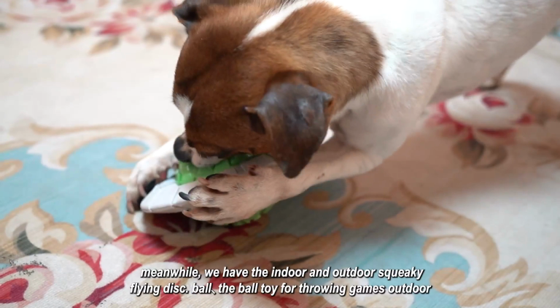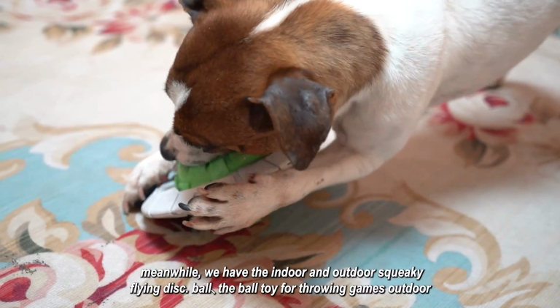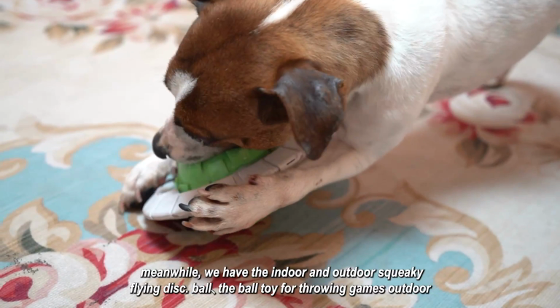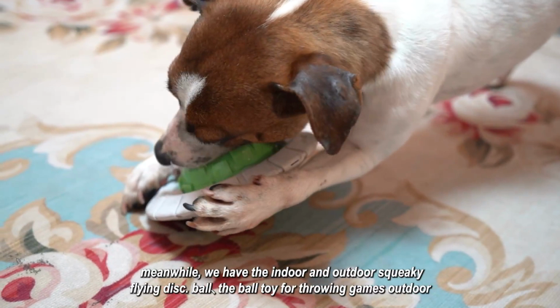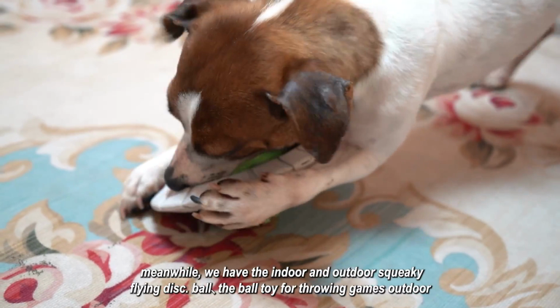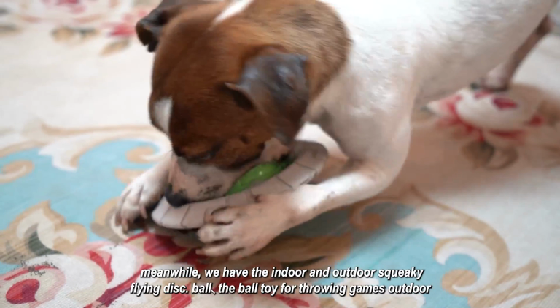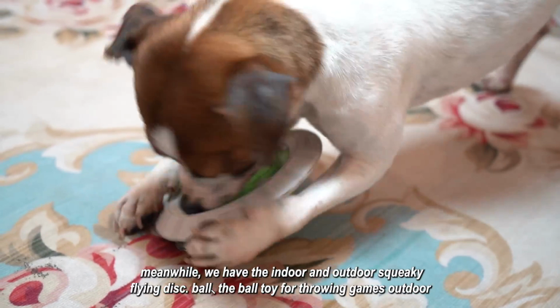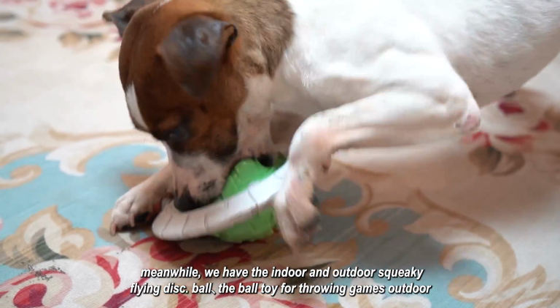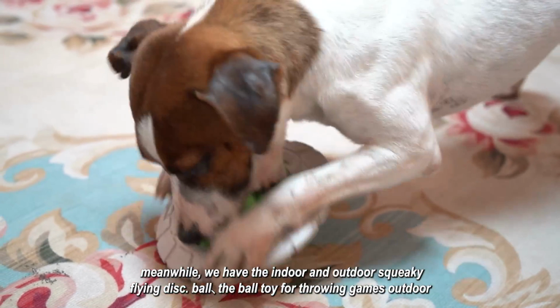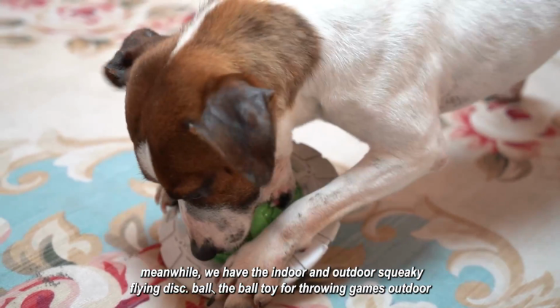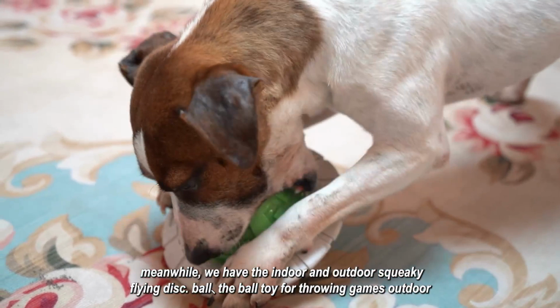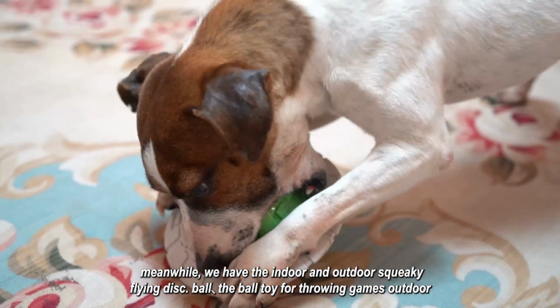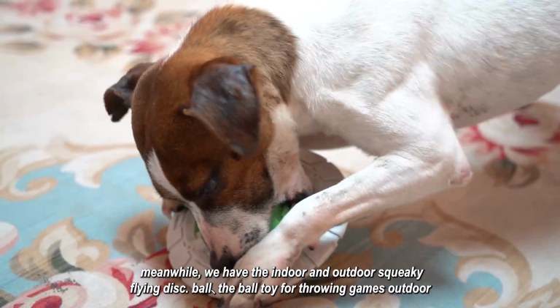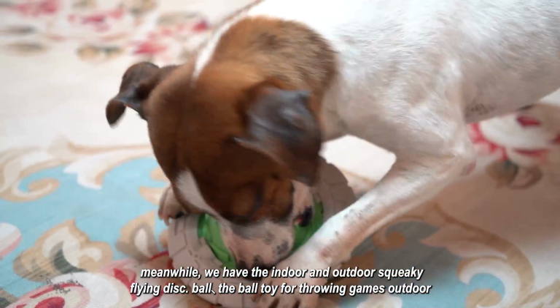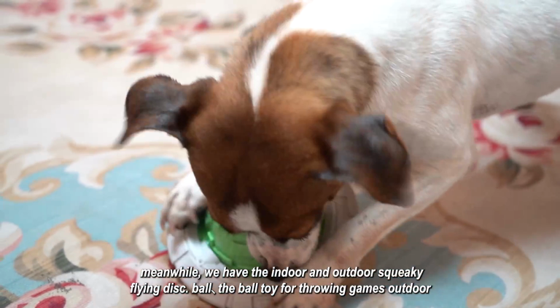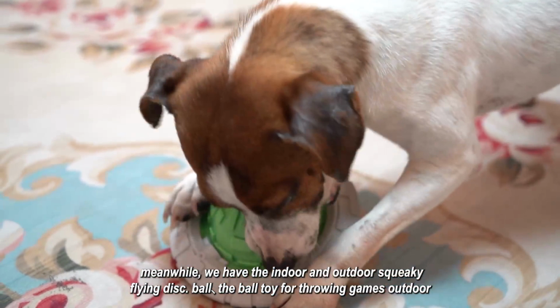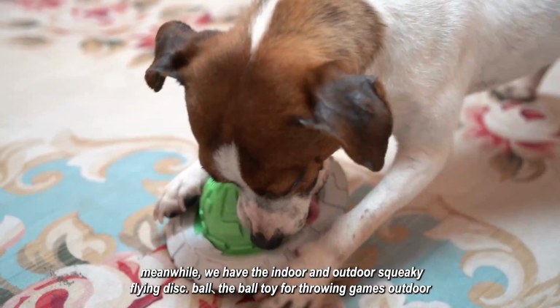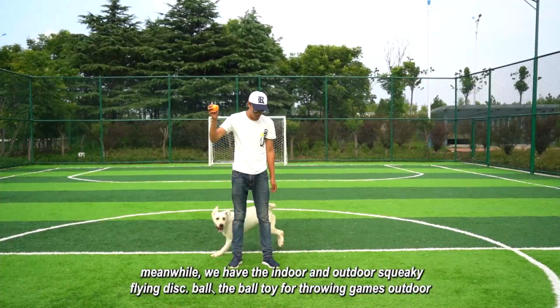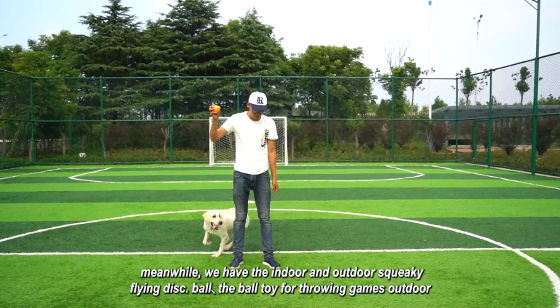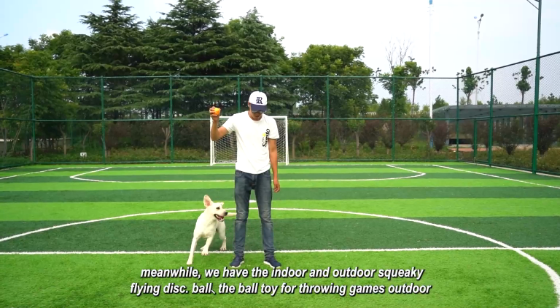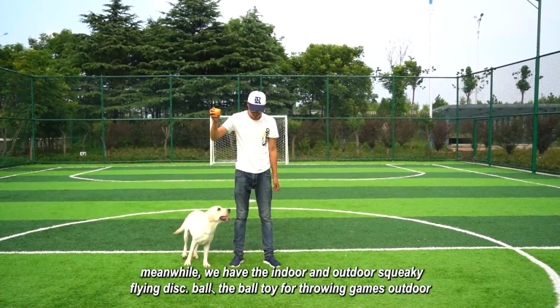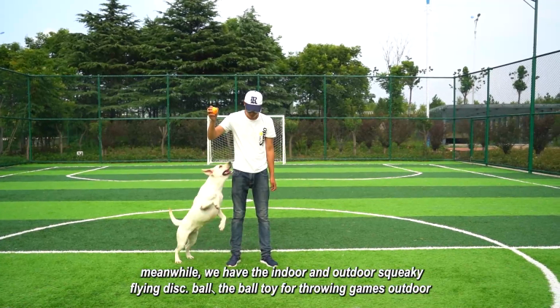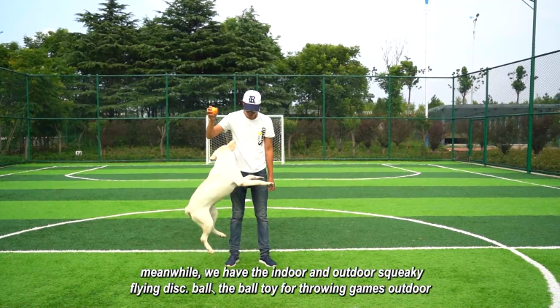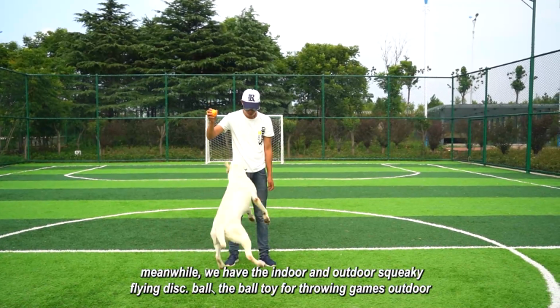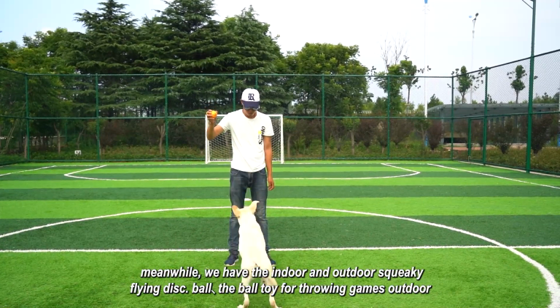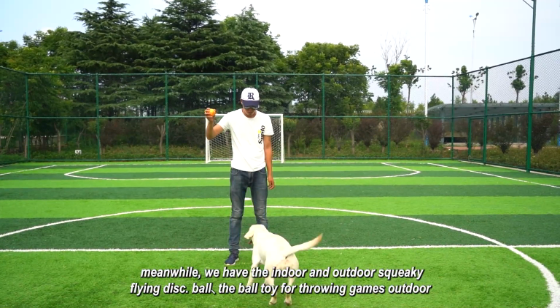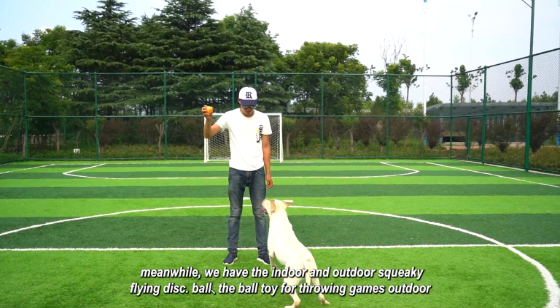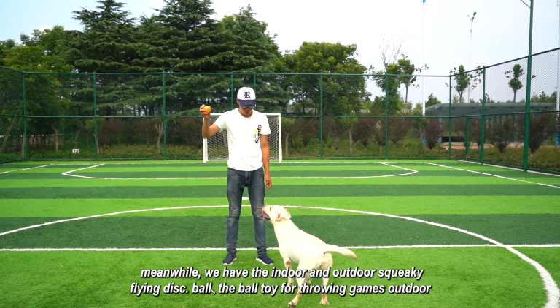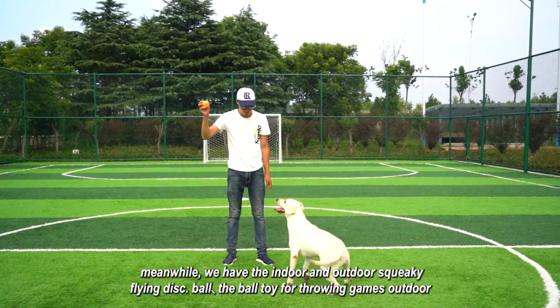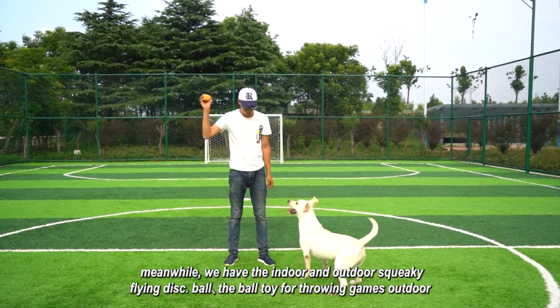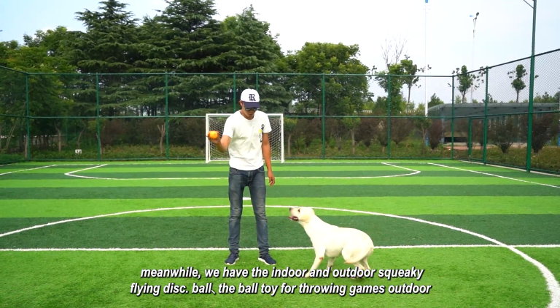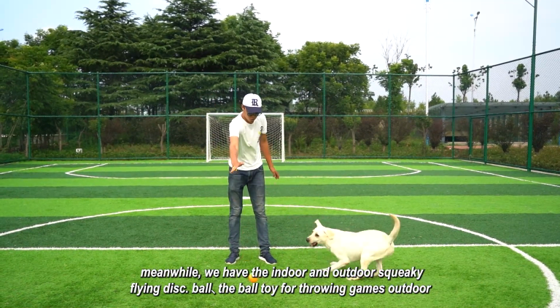Meanwhile, we have the indoor and outdoor squeaky flying disc ball, and the ball toy for throwing games outdoor.